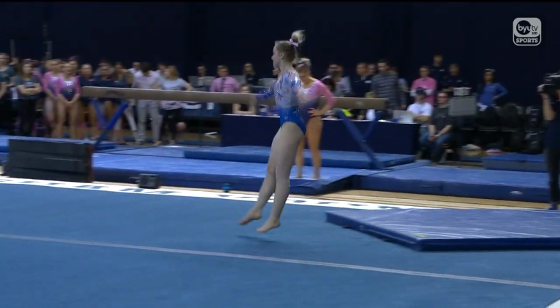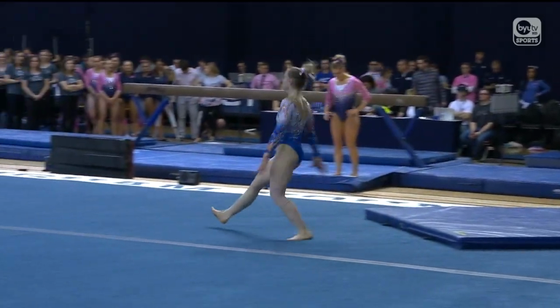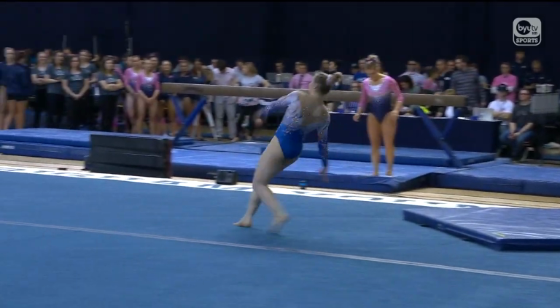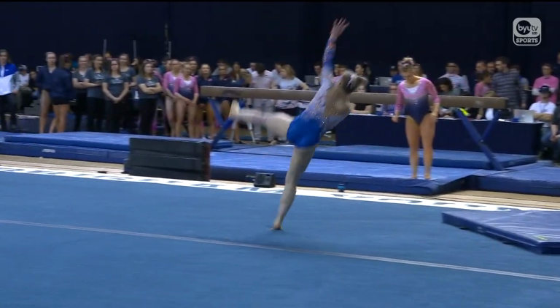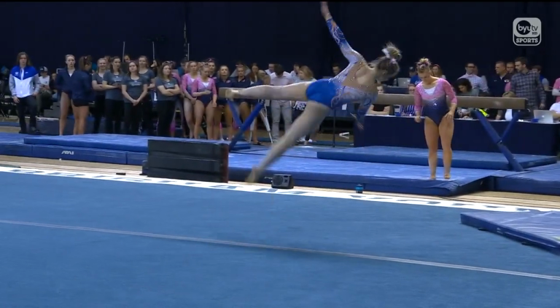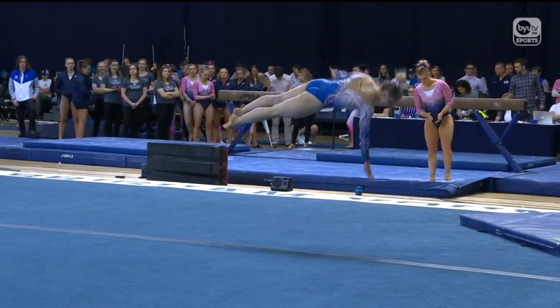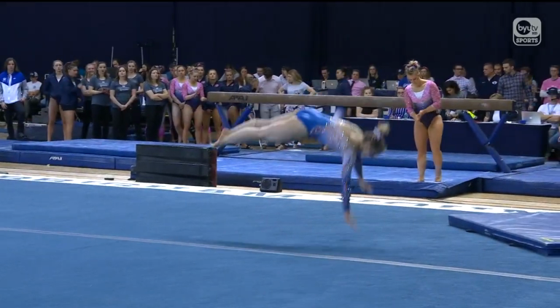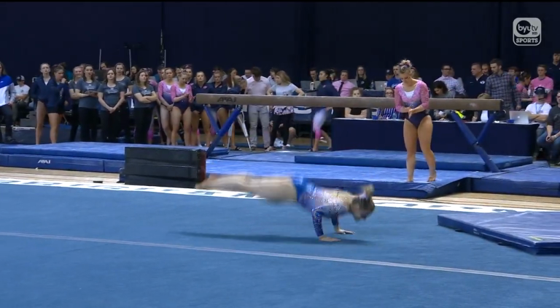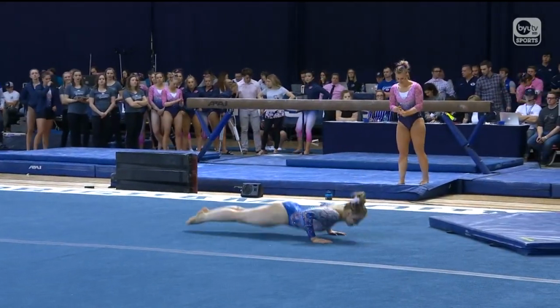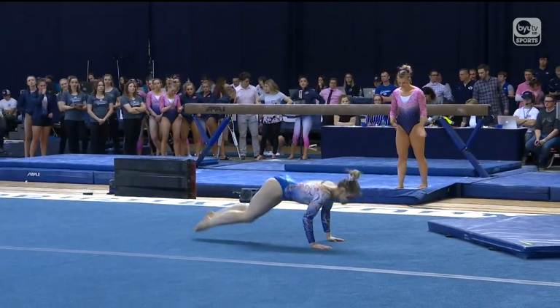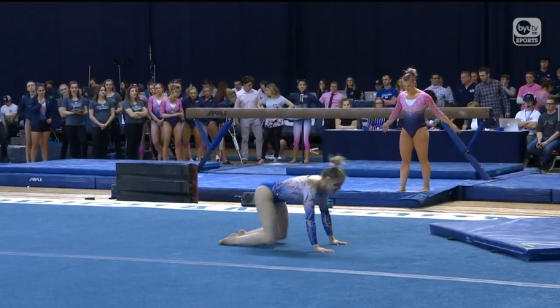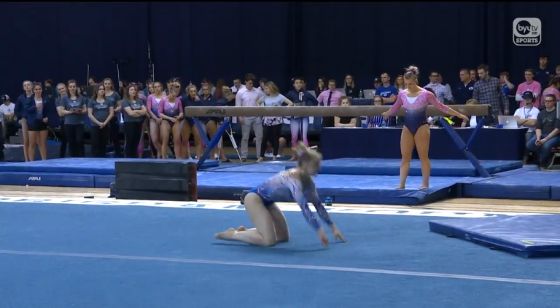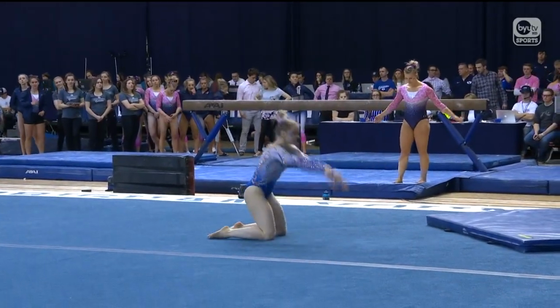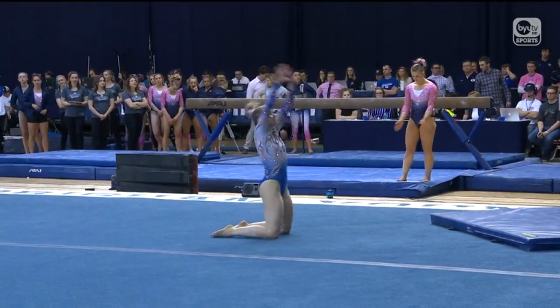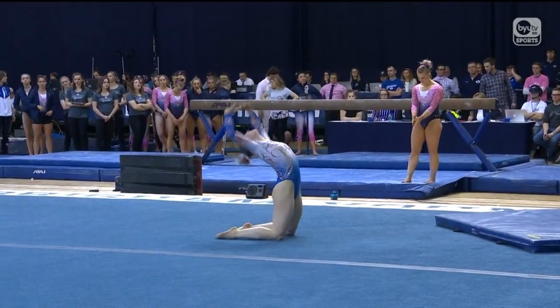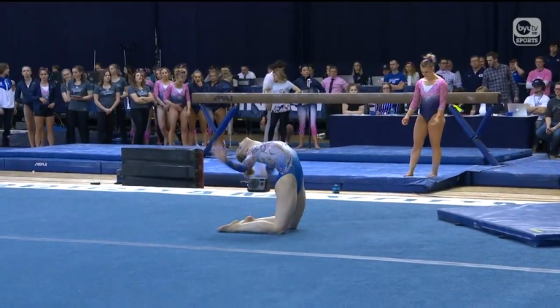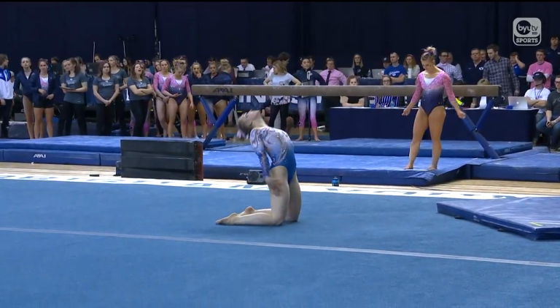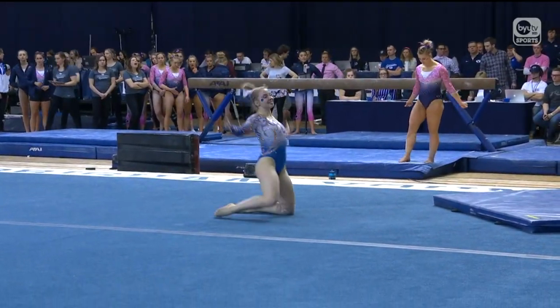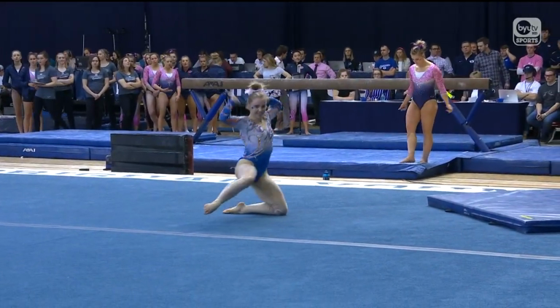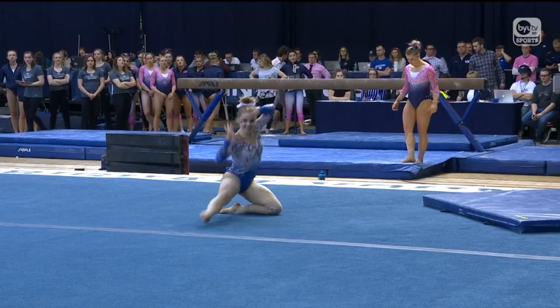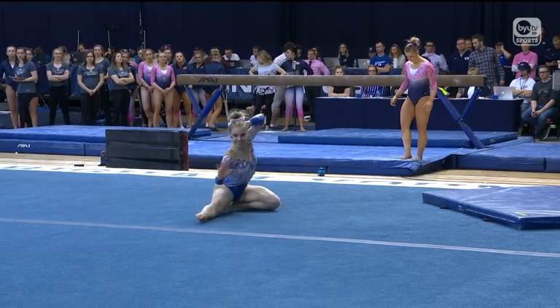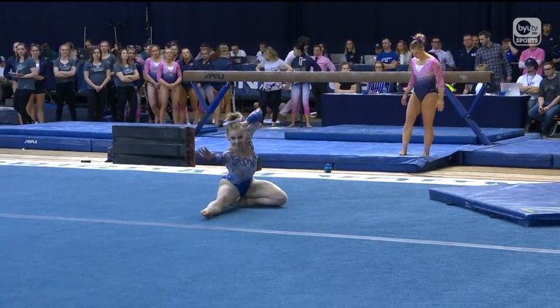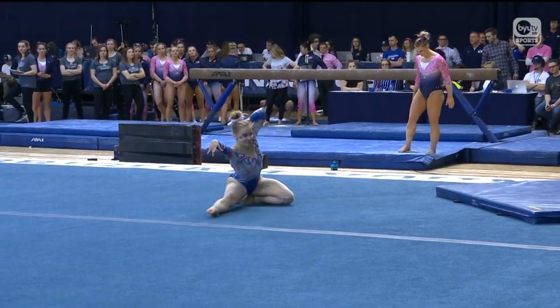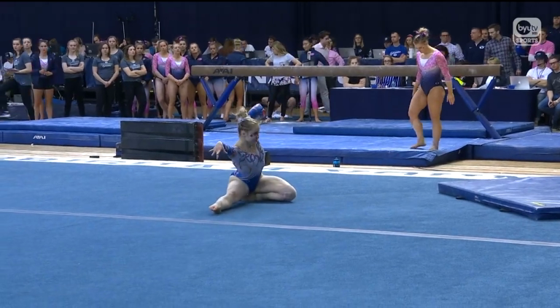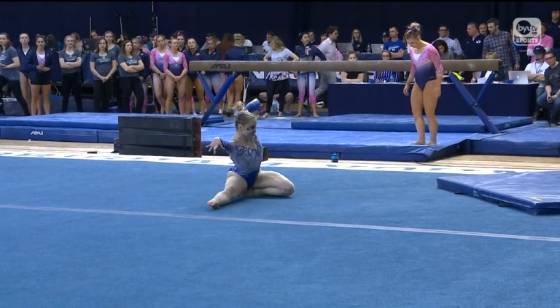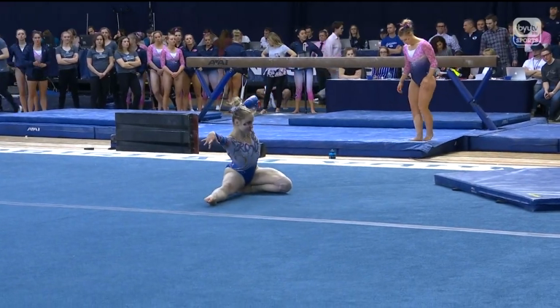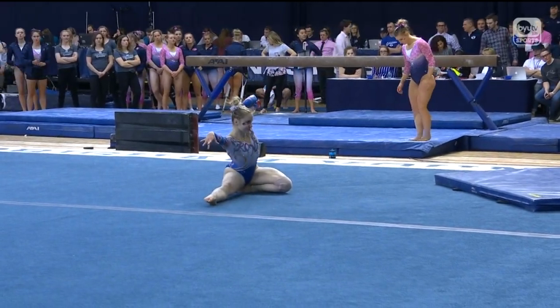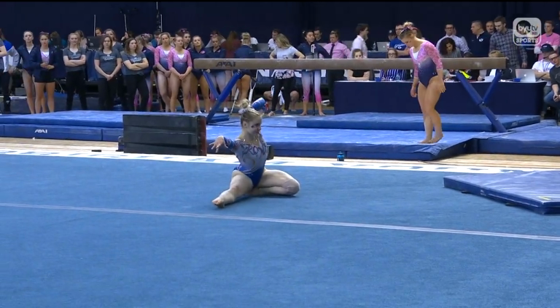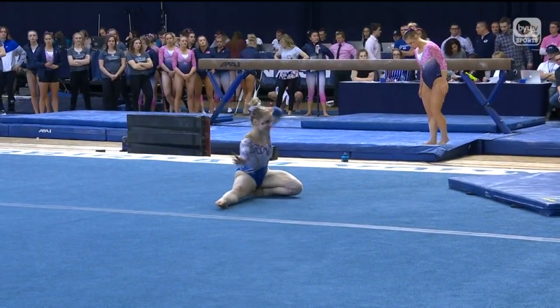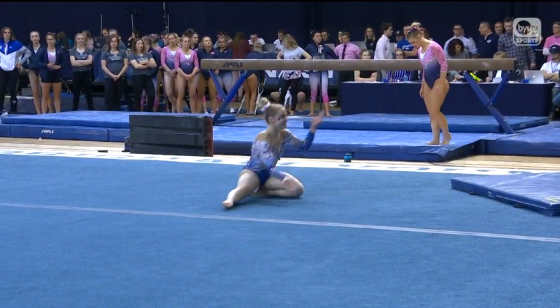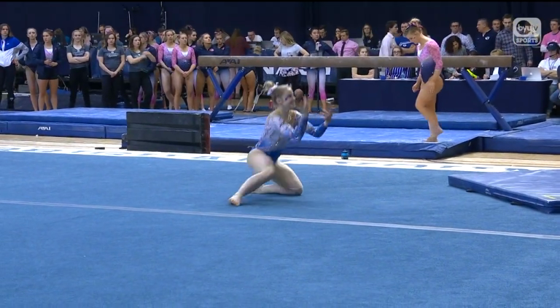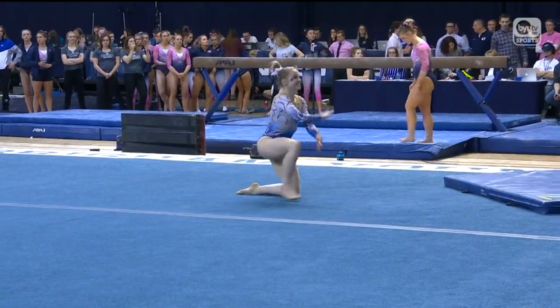Very strong opening set for Boise State. Maddie Nielsen.